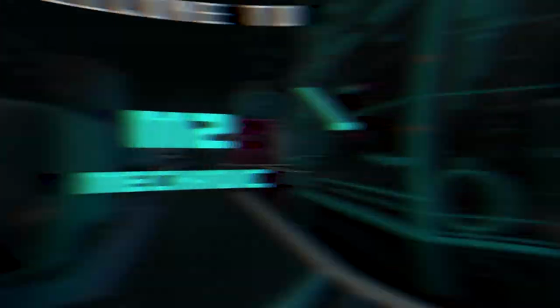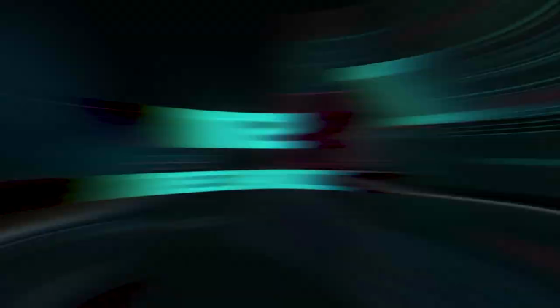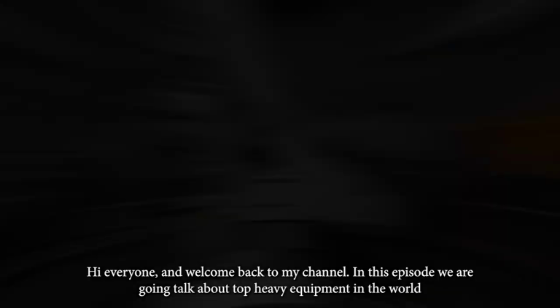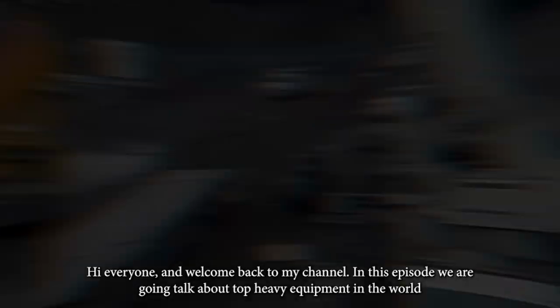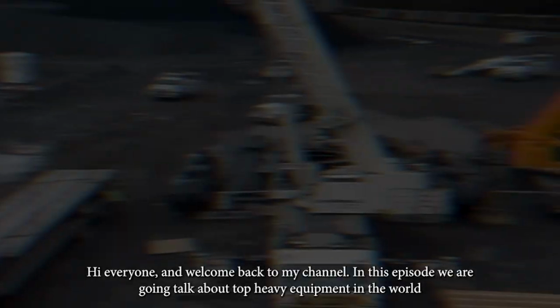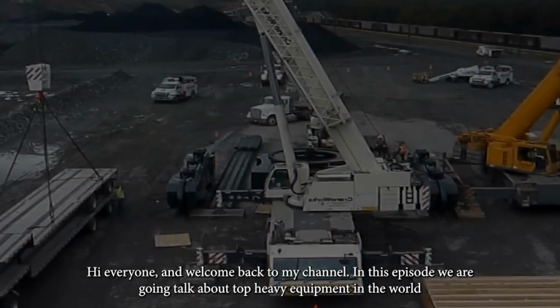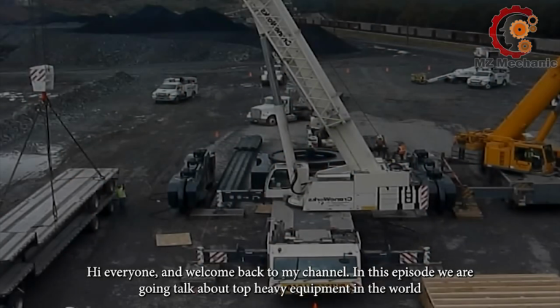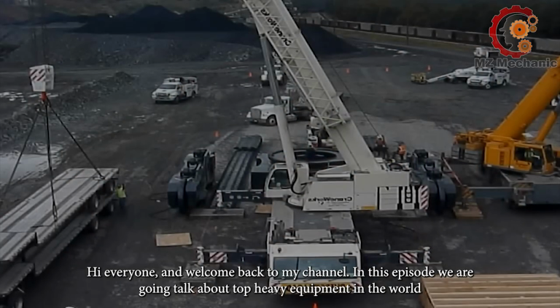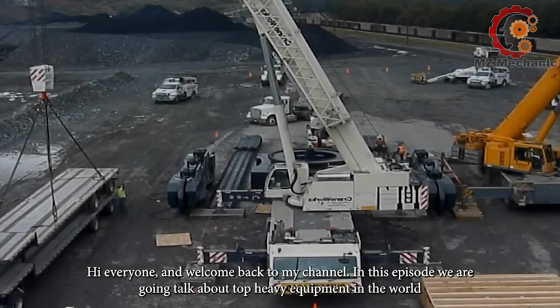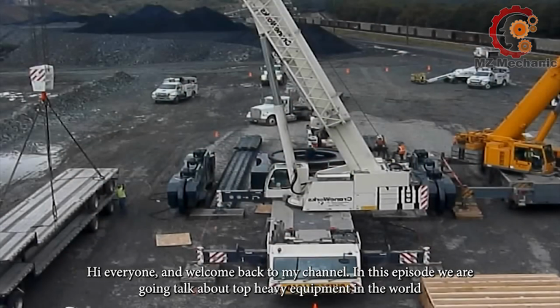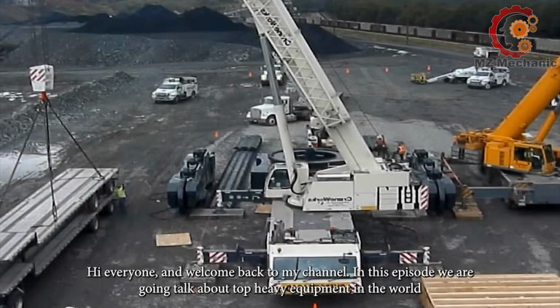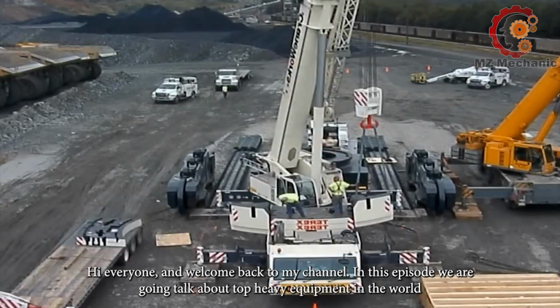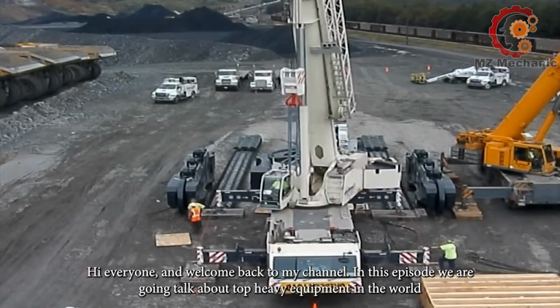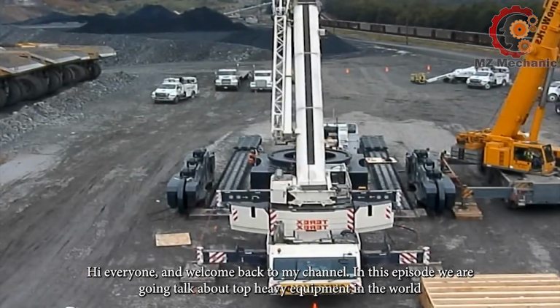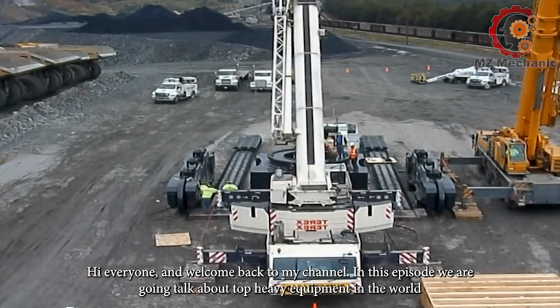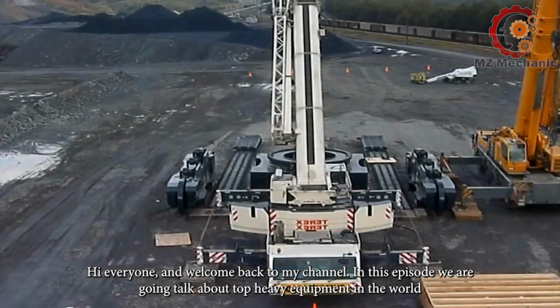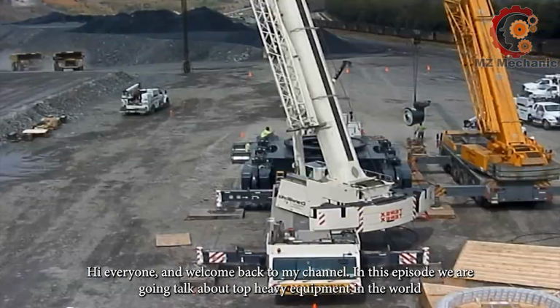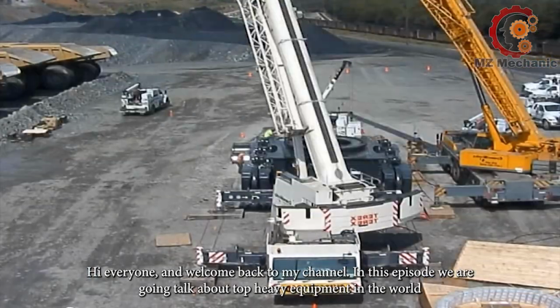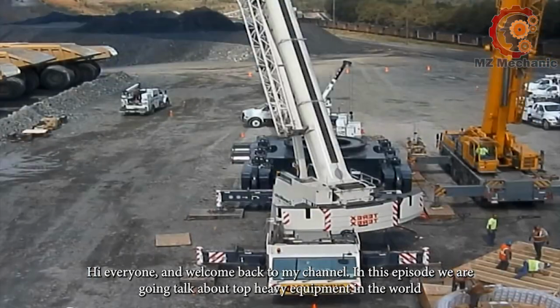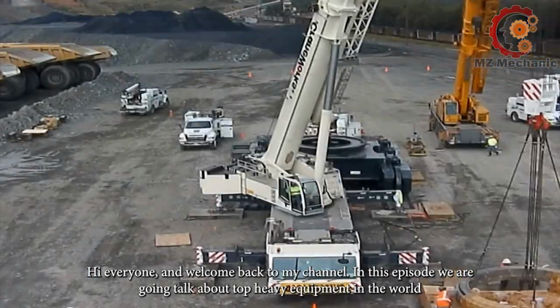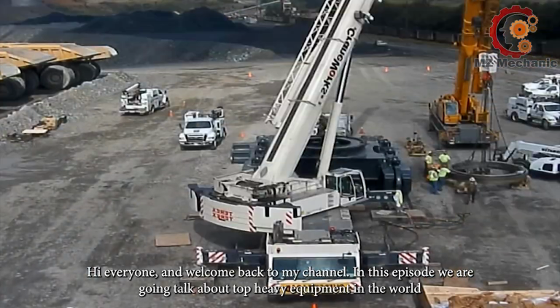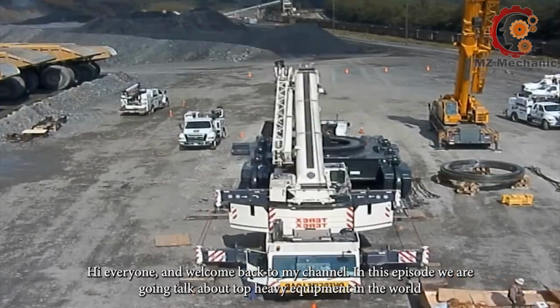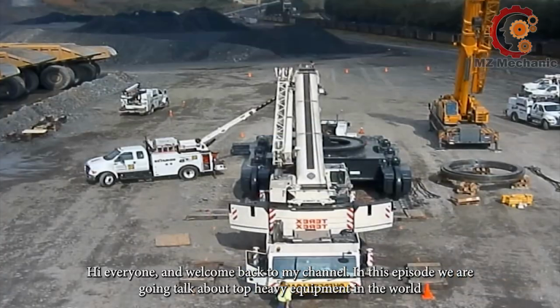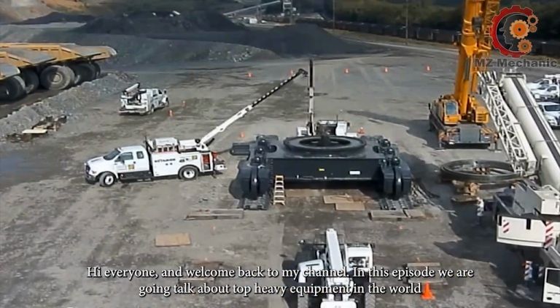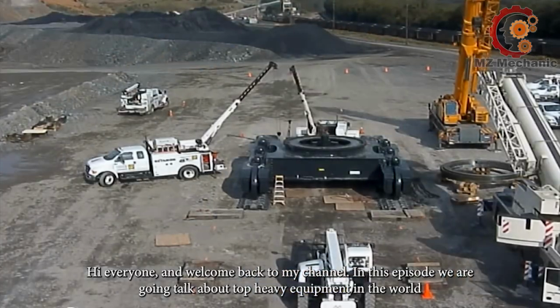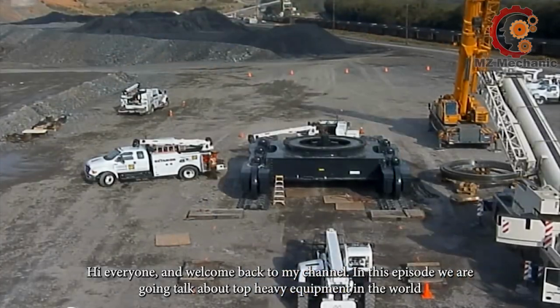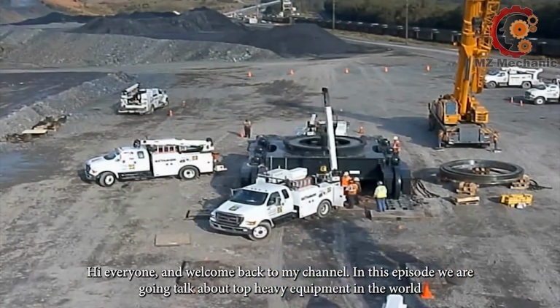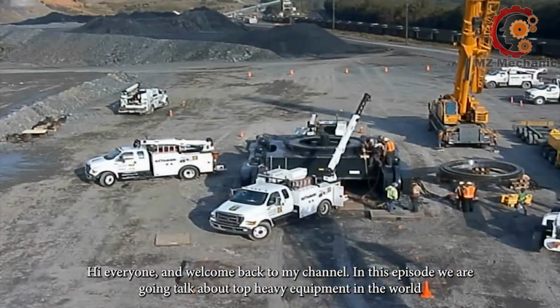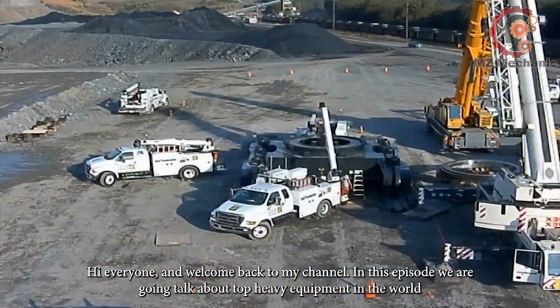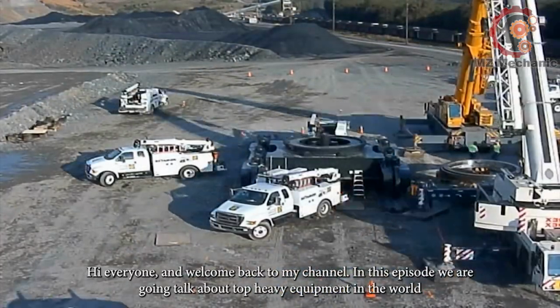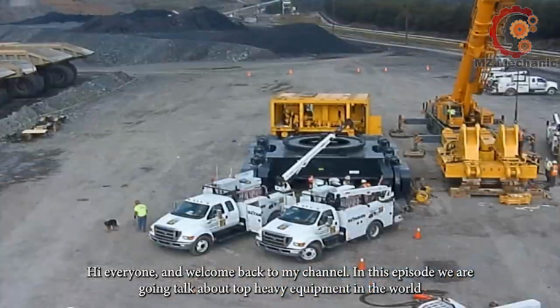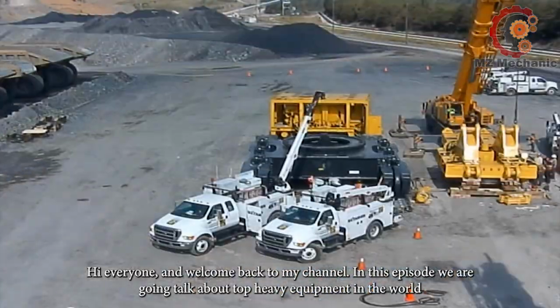Hi everyone and welcome back to my channel. In this episode, we are going to talk about top heavy equipment in the world.